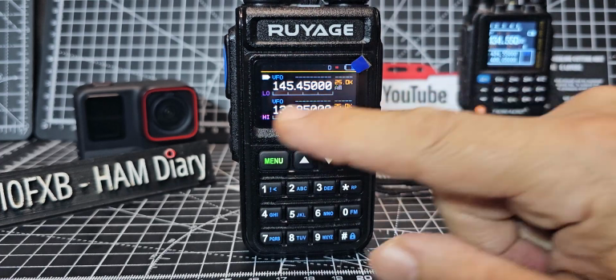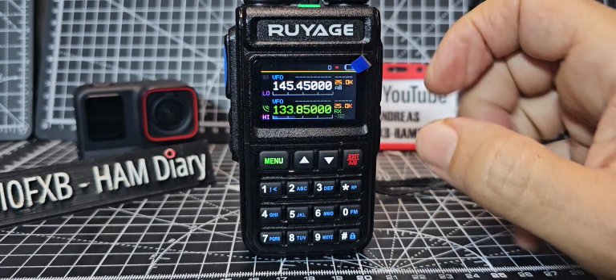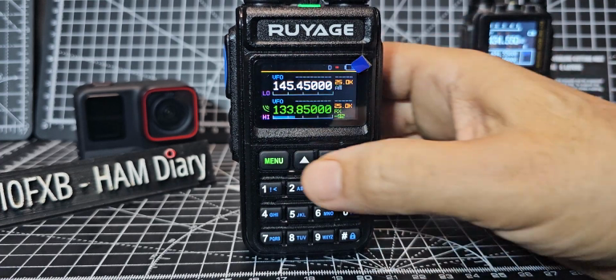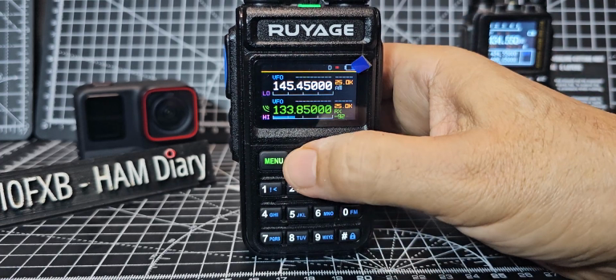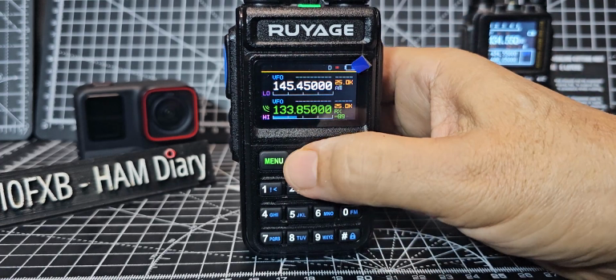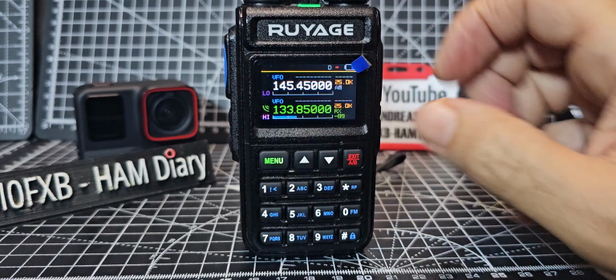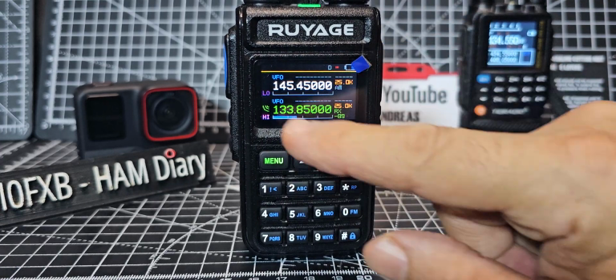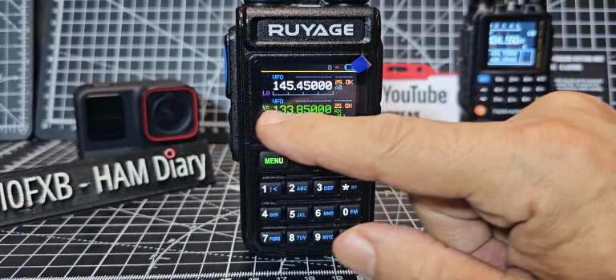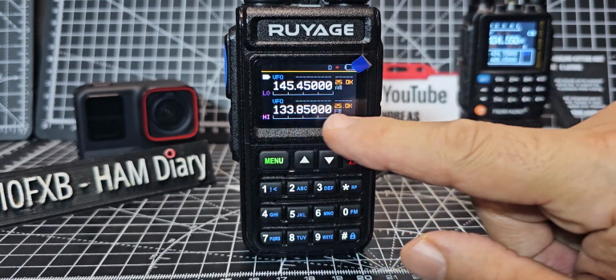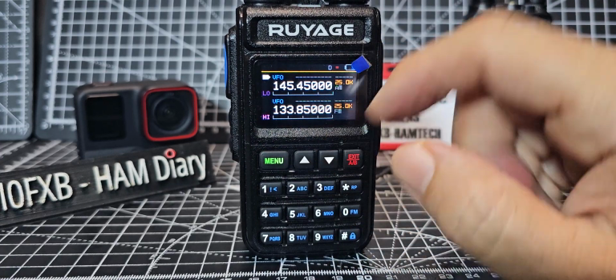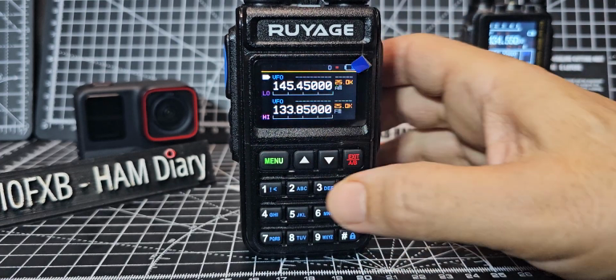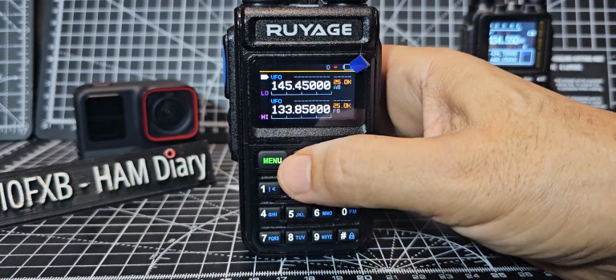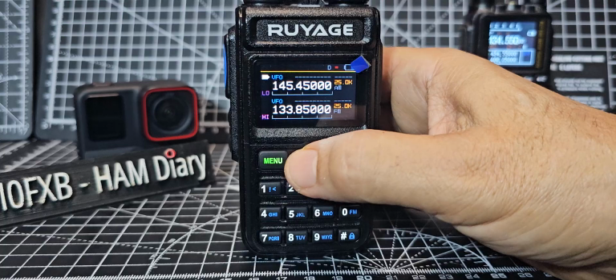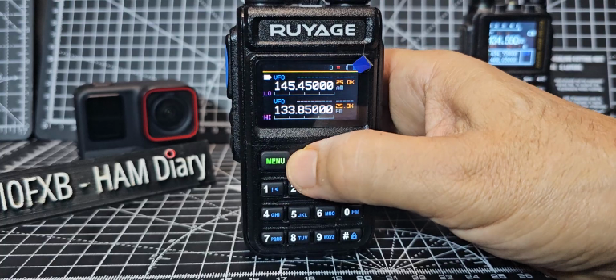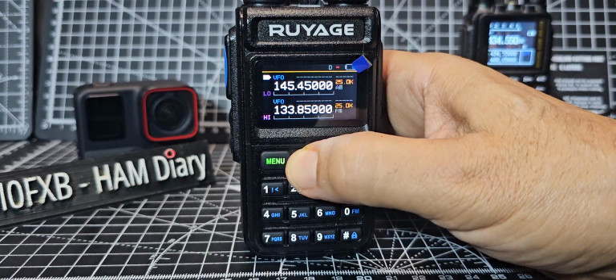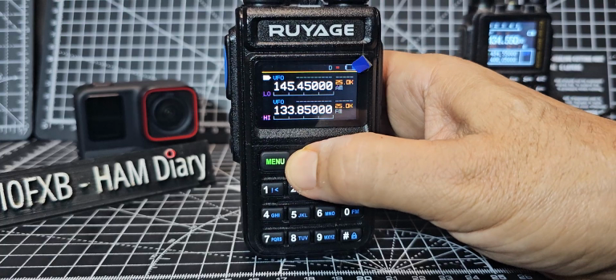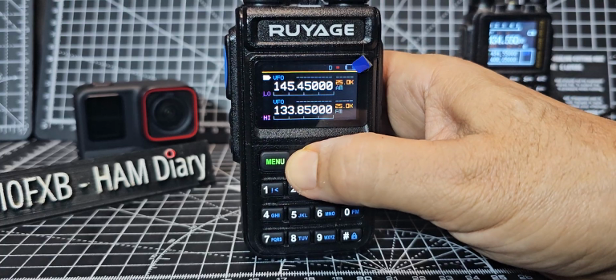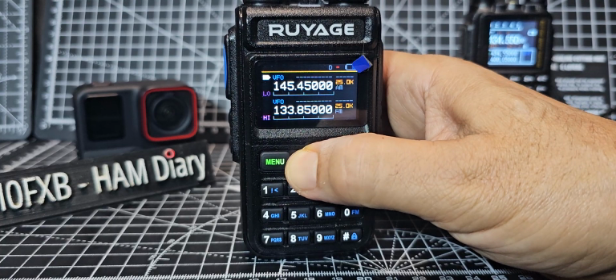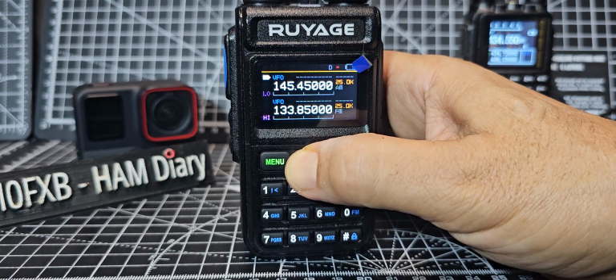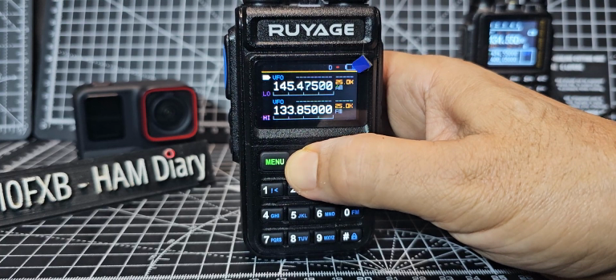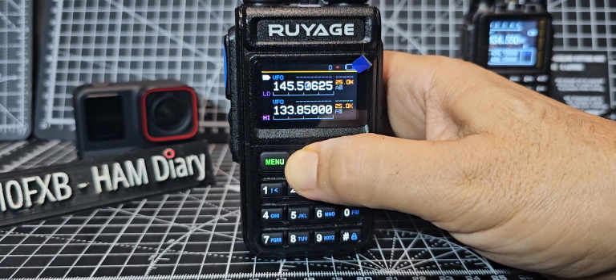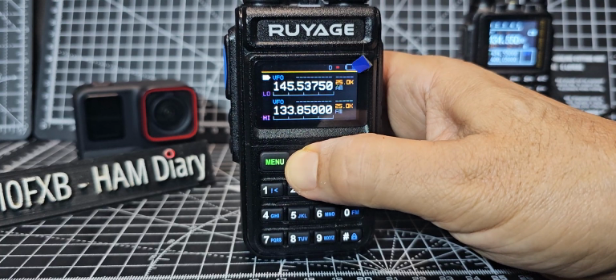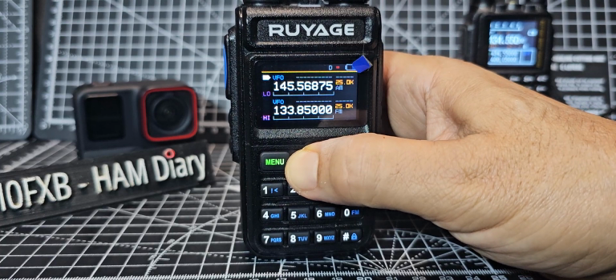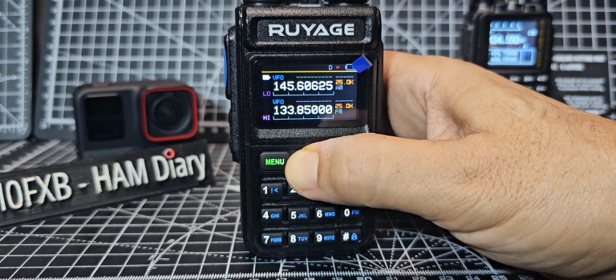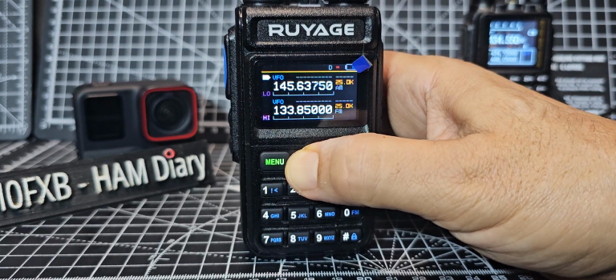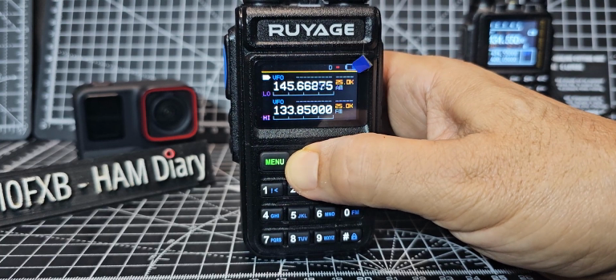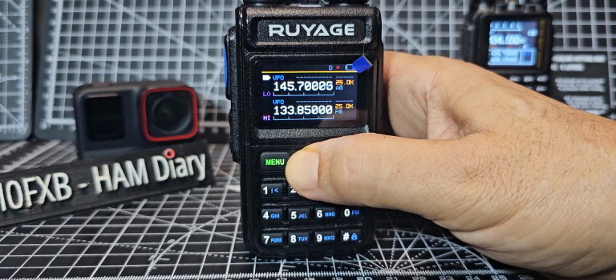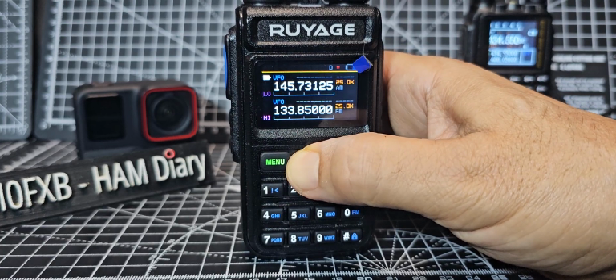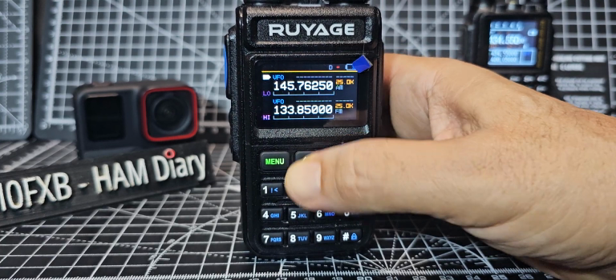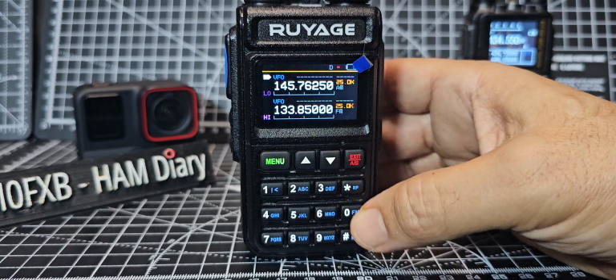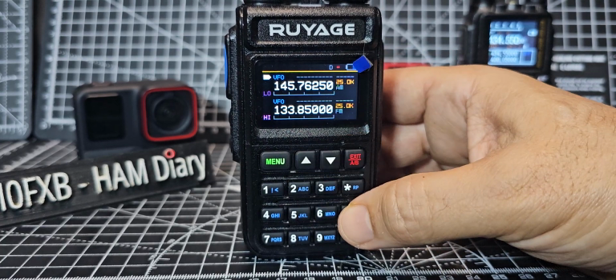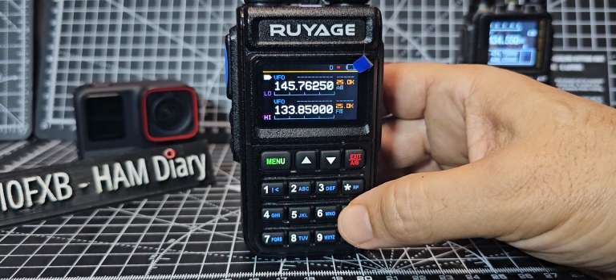You've got air band coming in there. You see the way it goes green when you're receiving? Just hold it down — look how fast it changes. That's cool, isn't it?